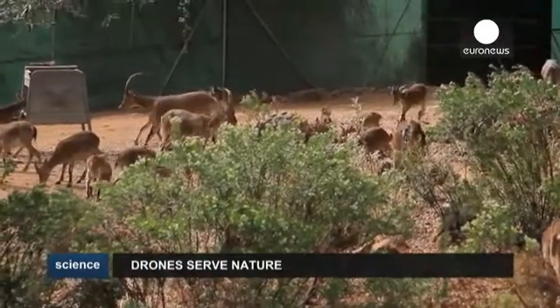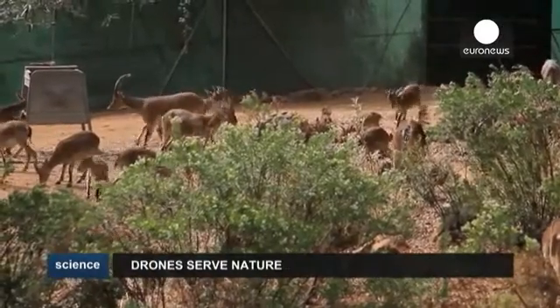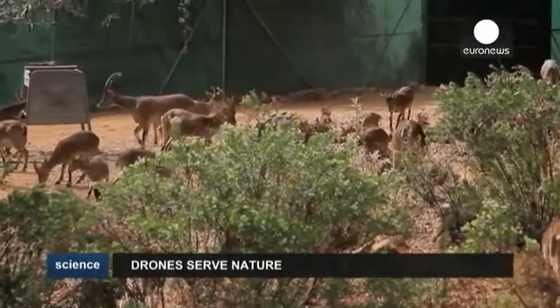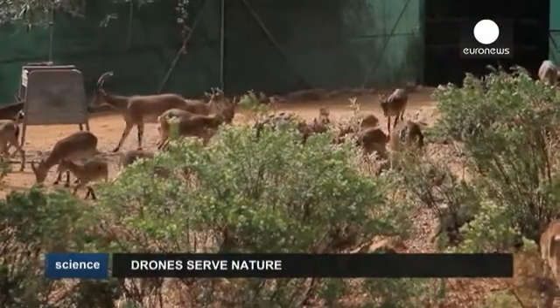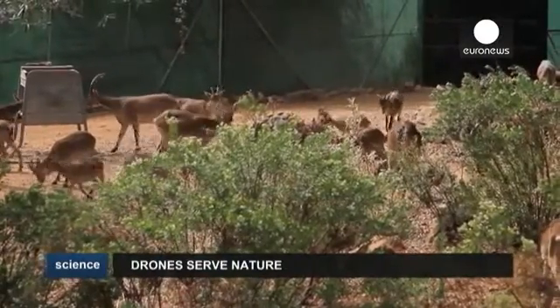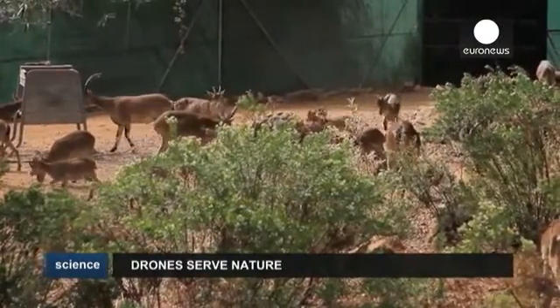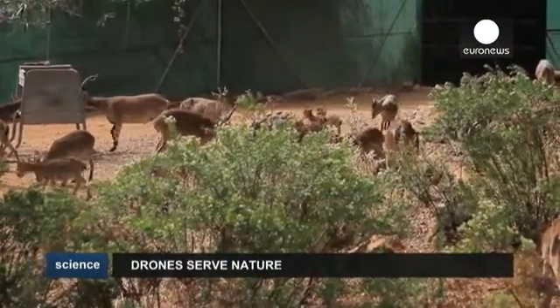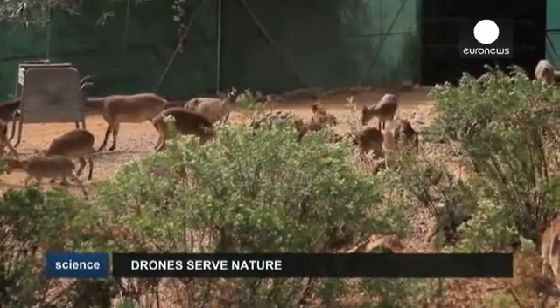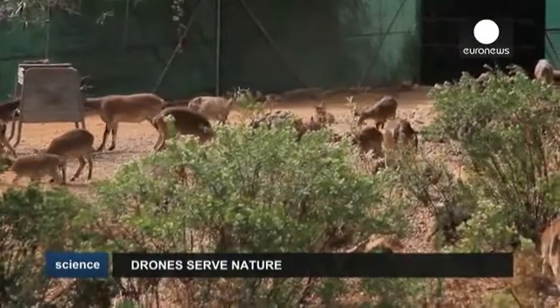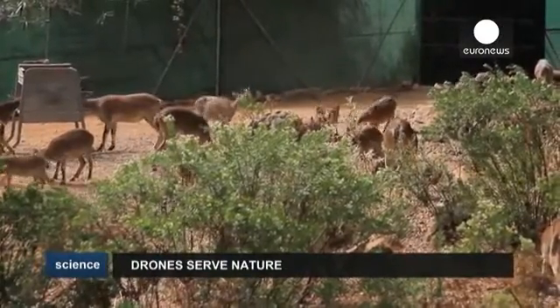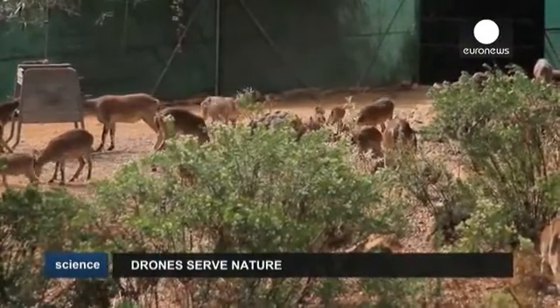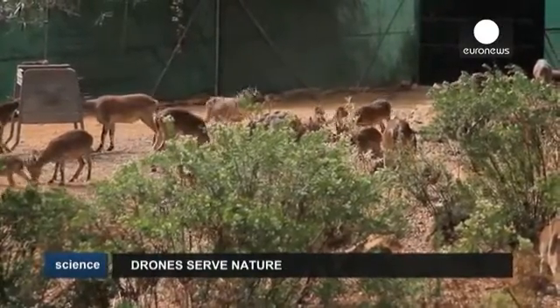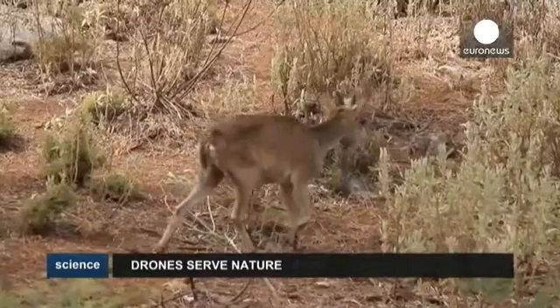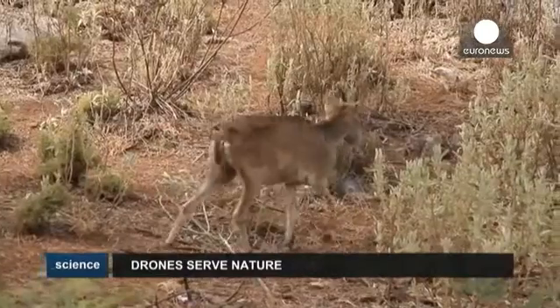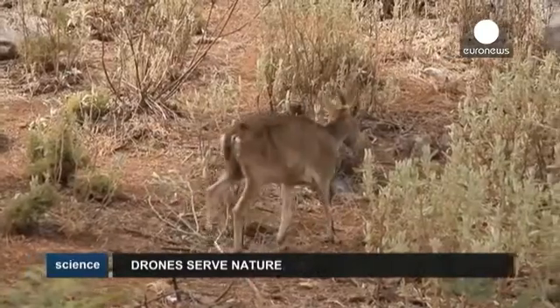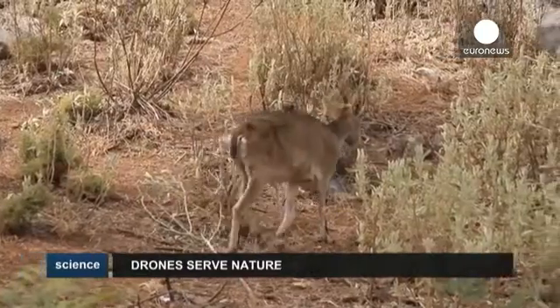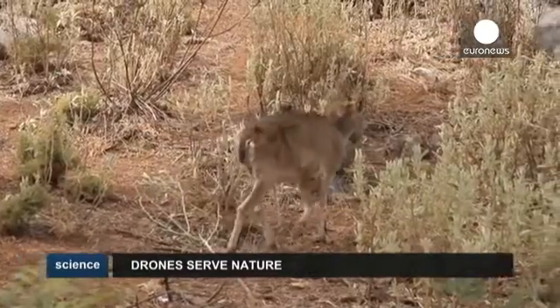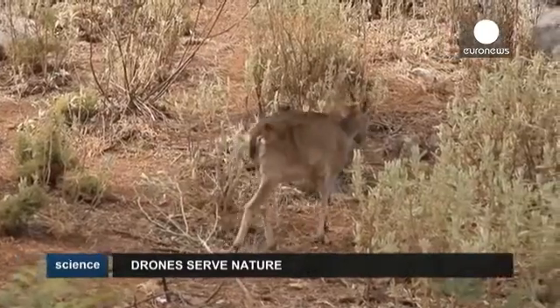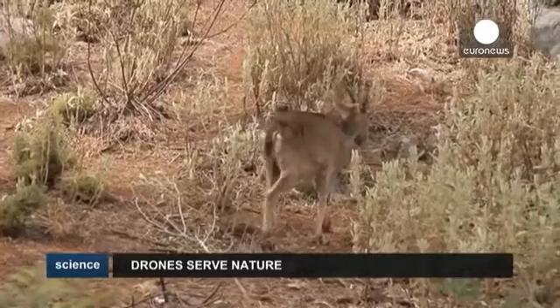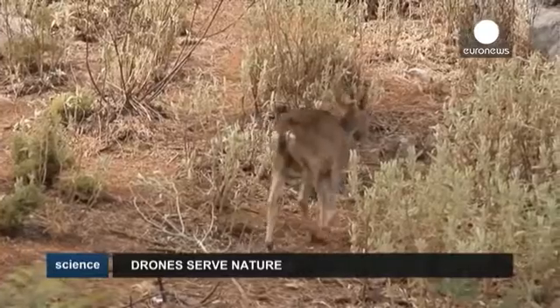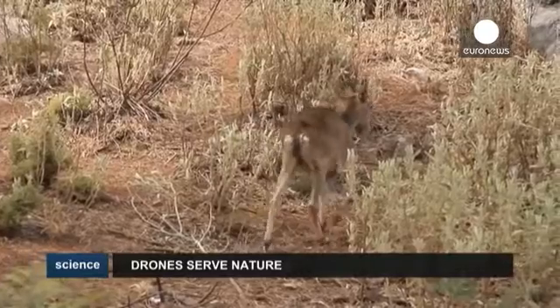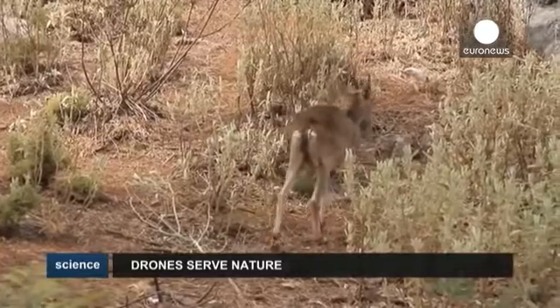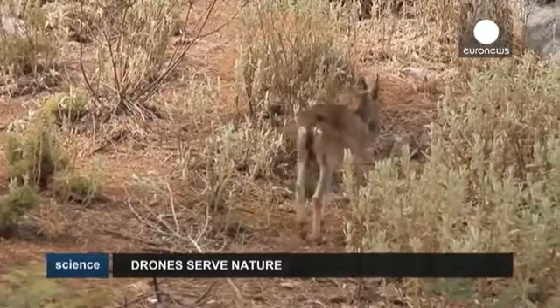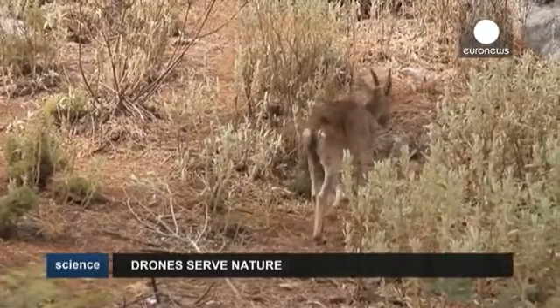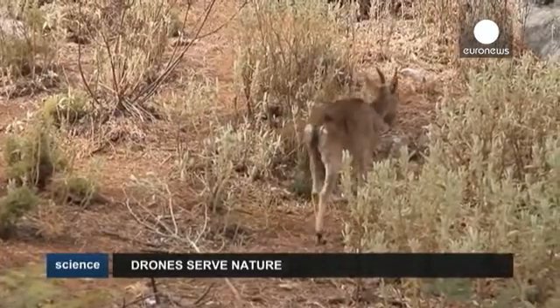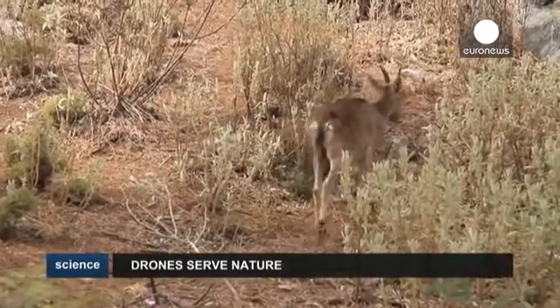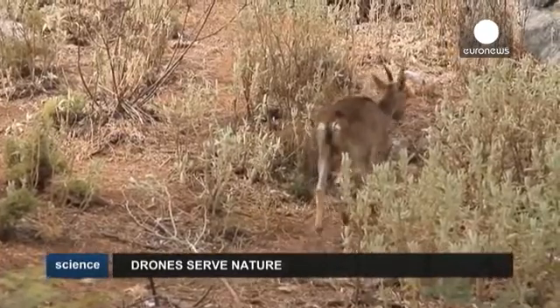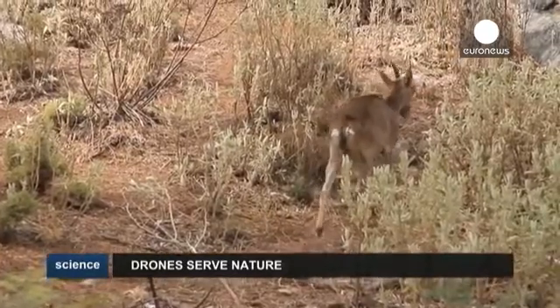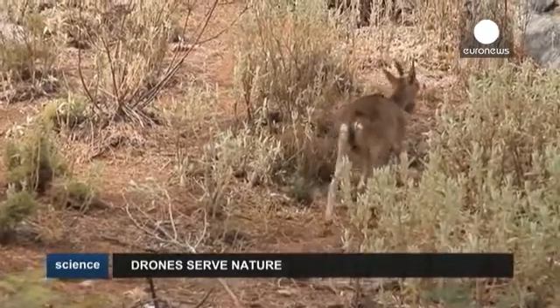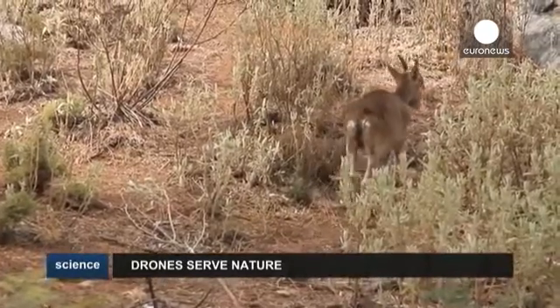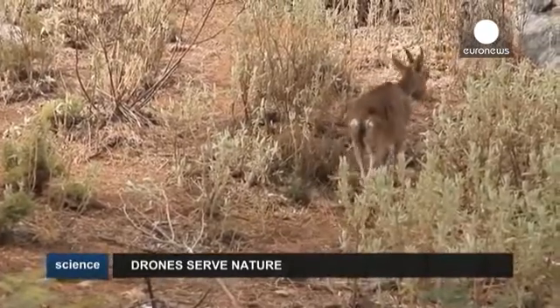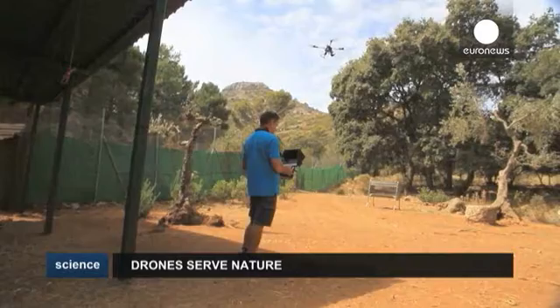Scientists believe this technology could be used in the future to monitor other endangered species, like the lynx.